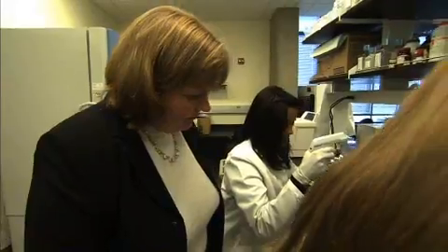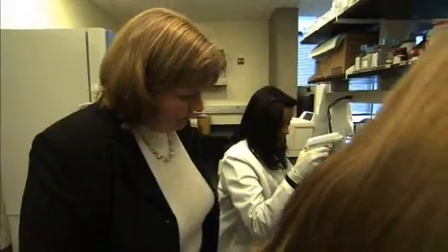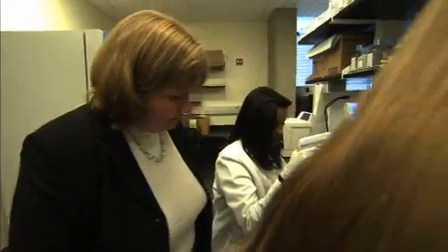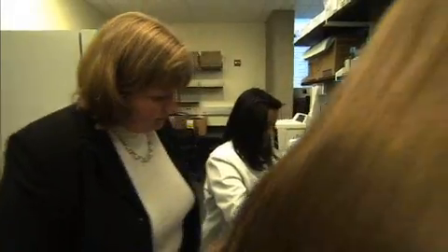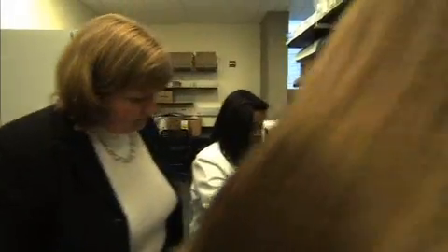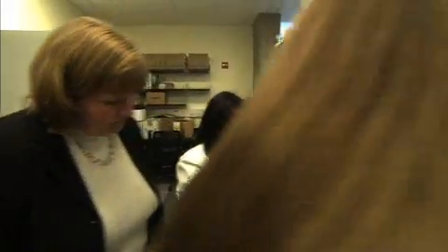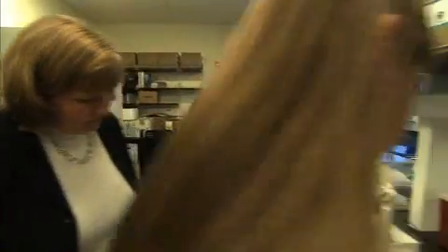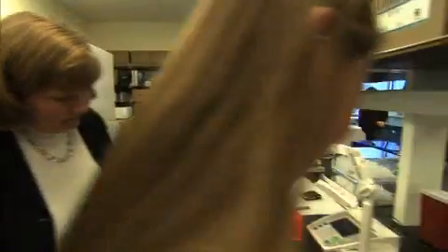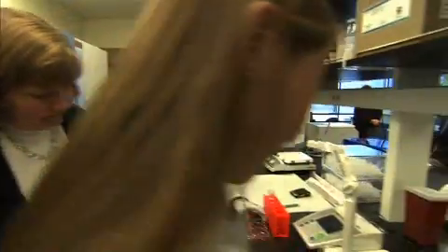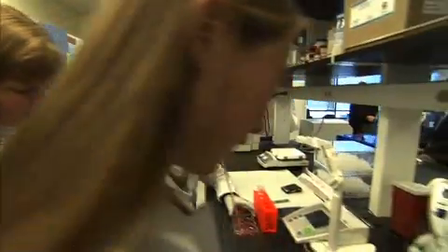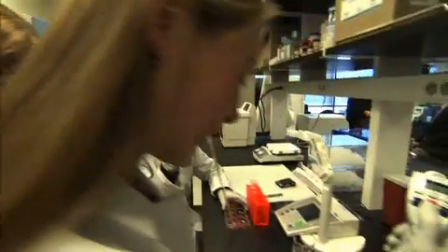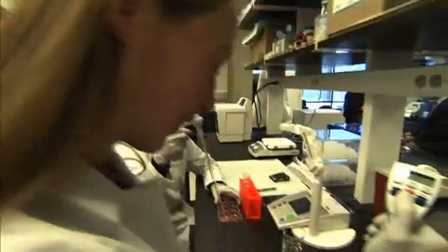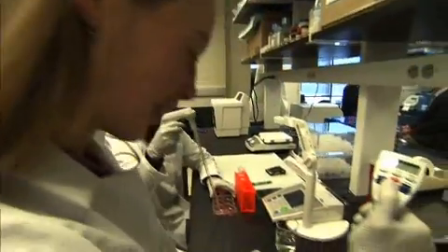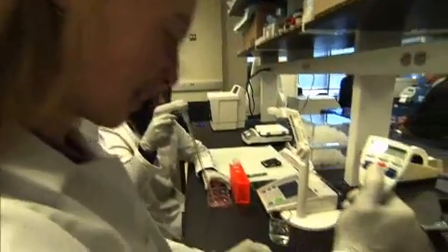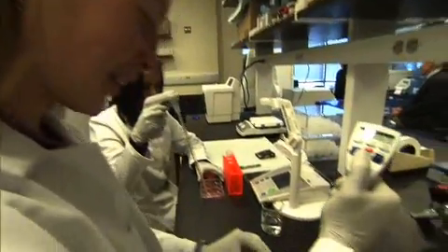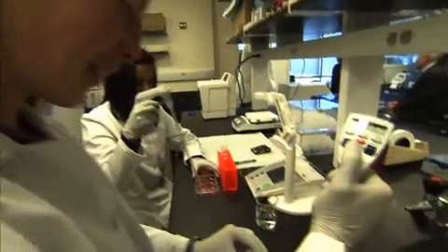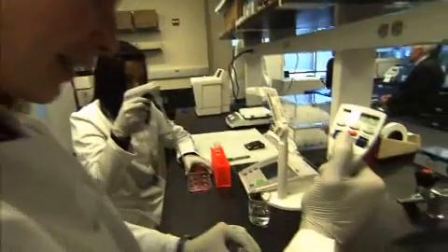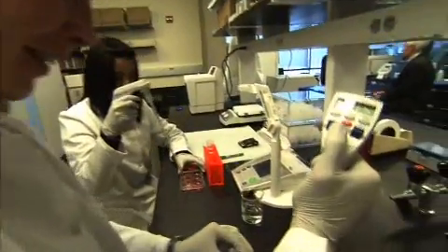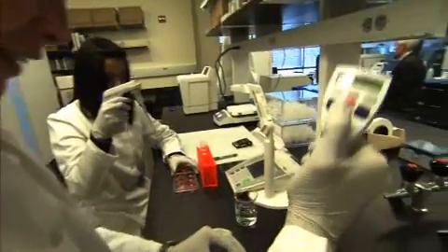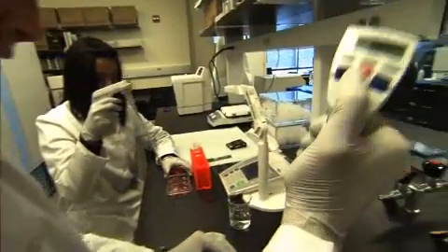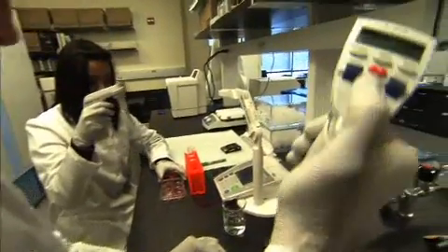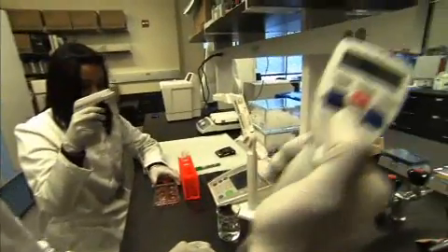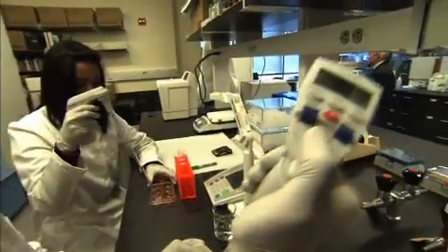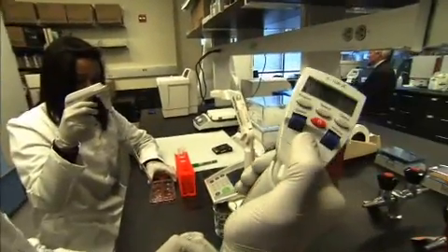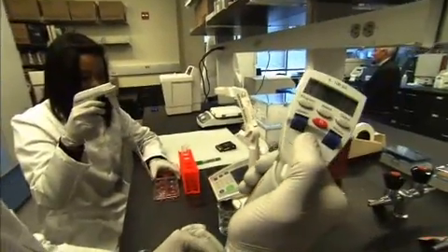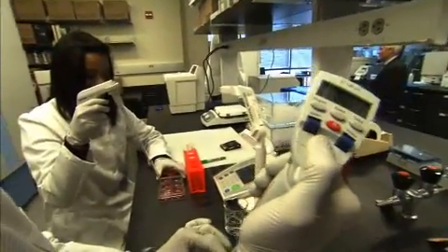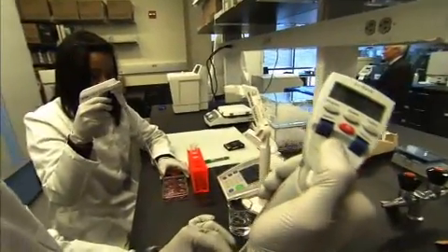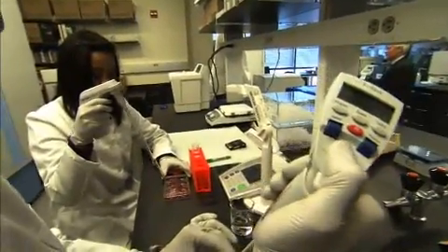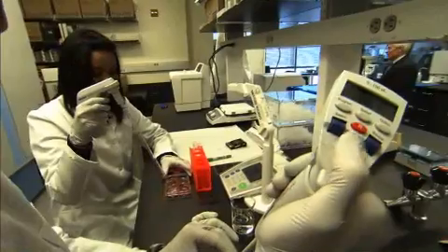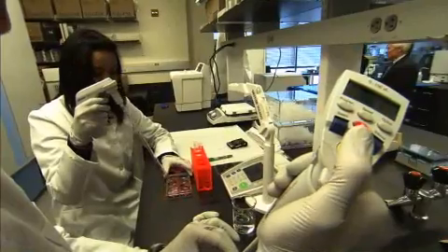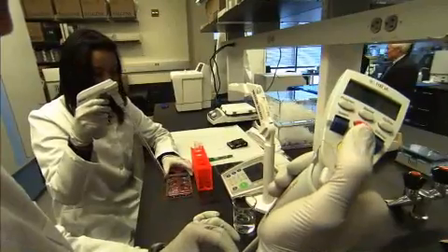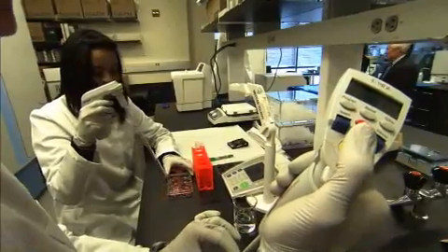Biochemist Carolyn Slepsky does this by examining the chemicals found in urine.